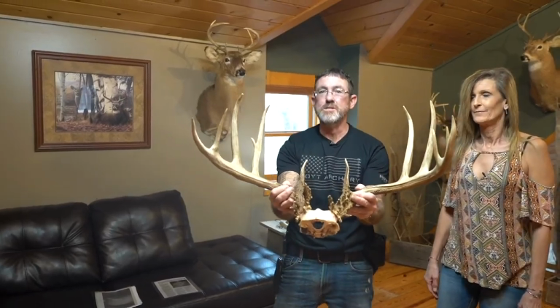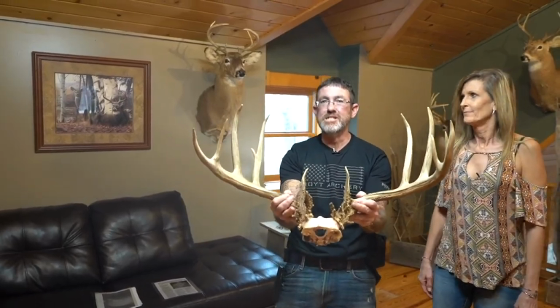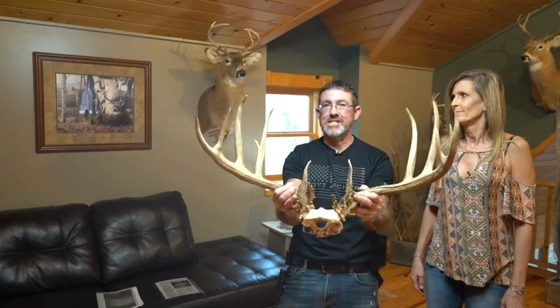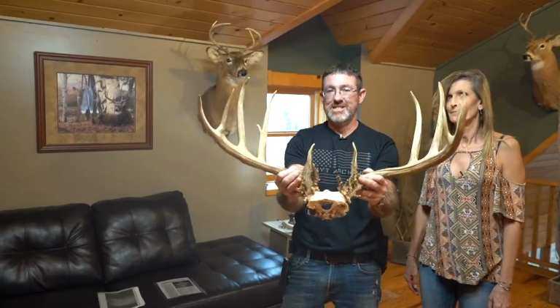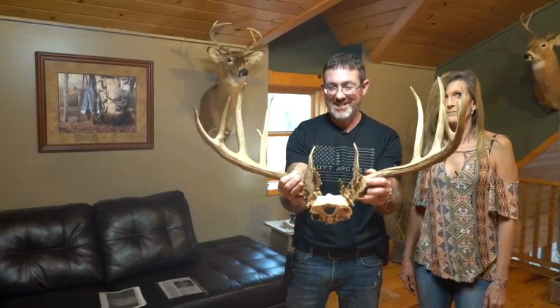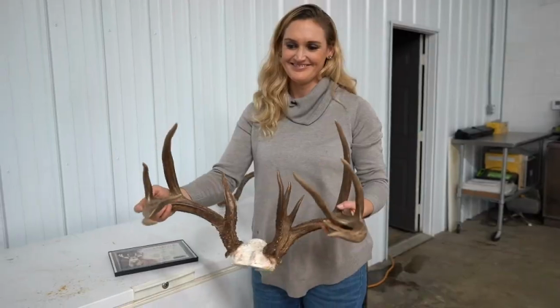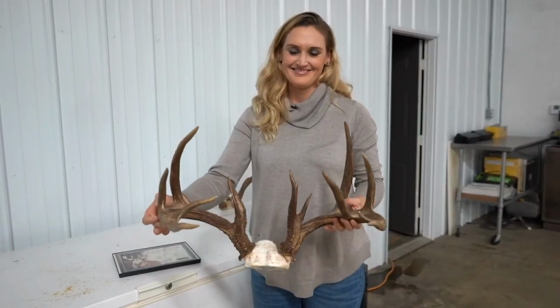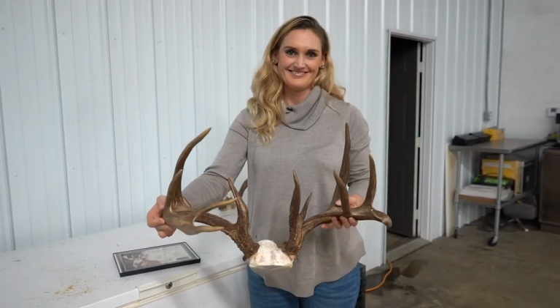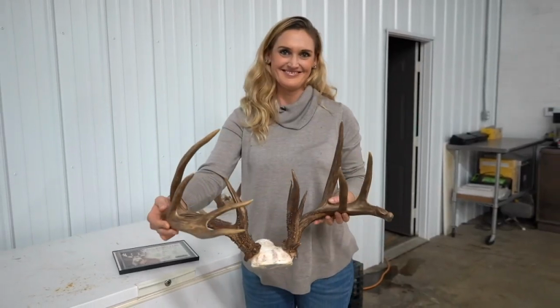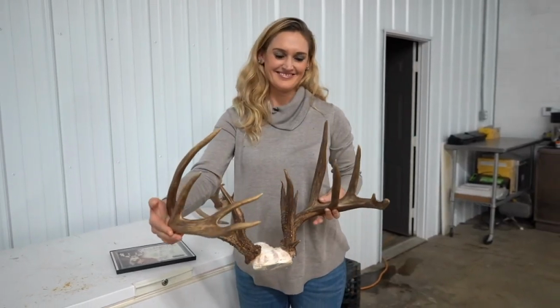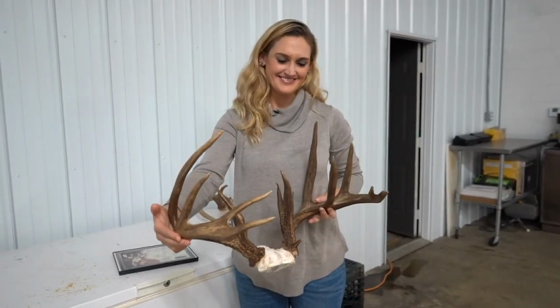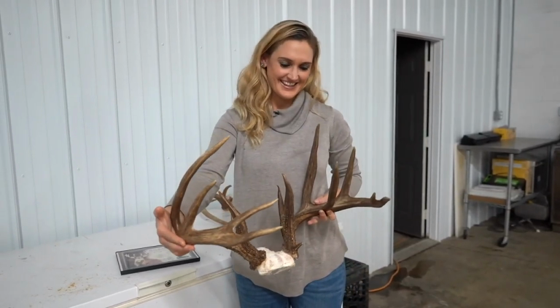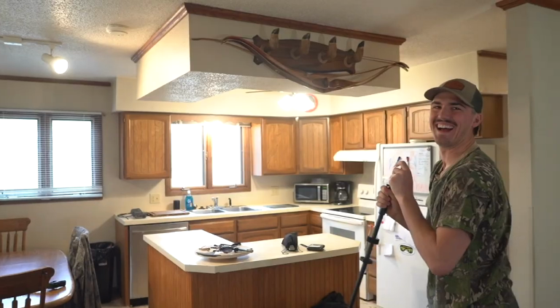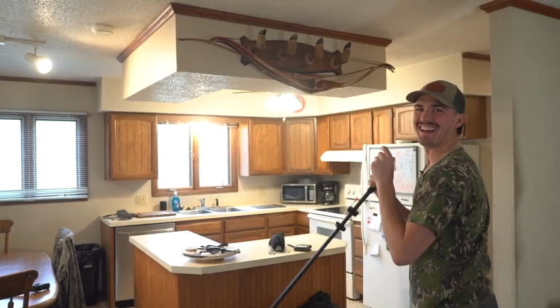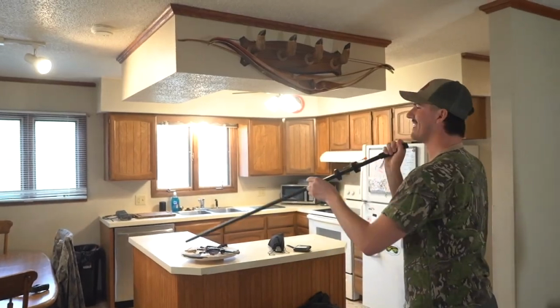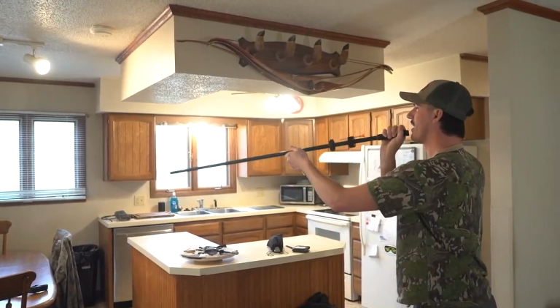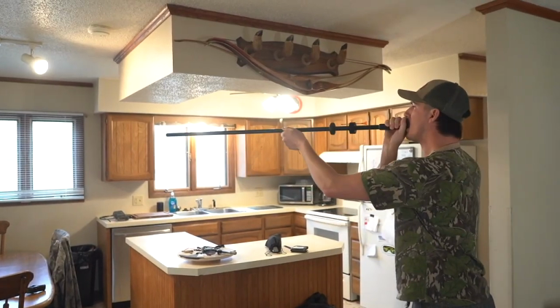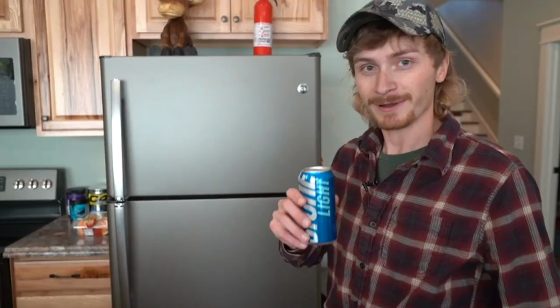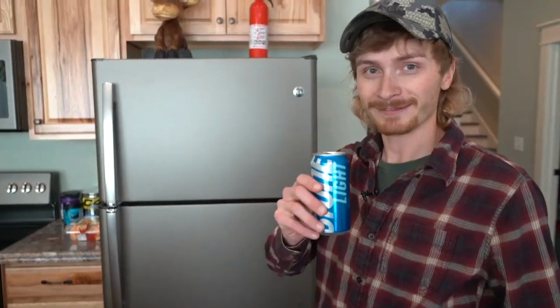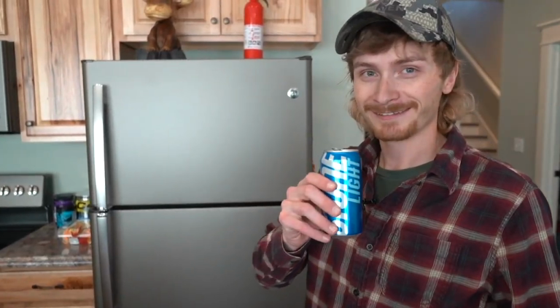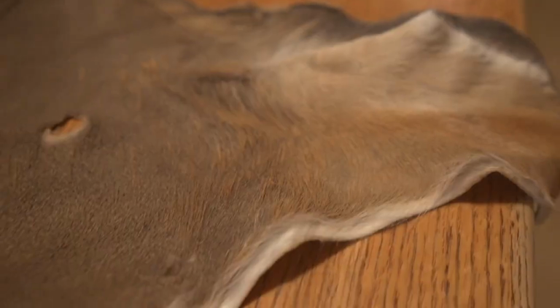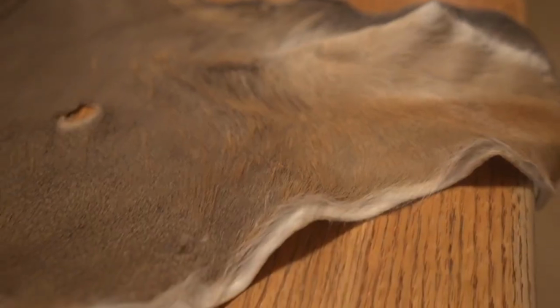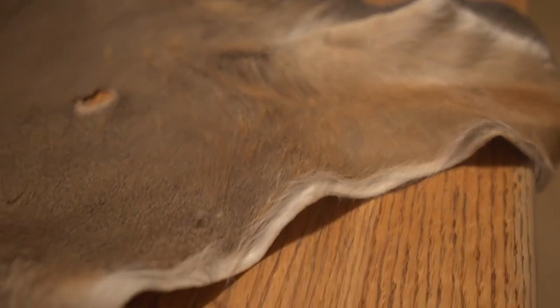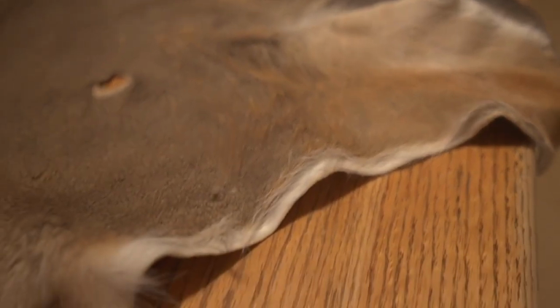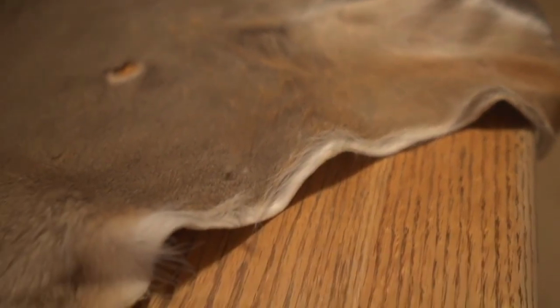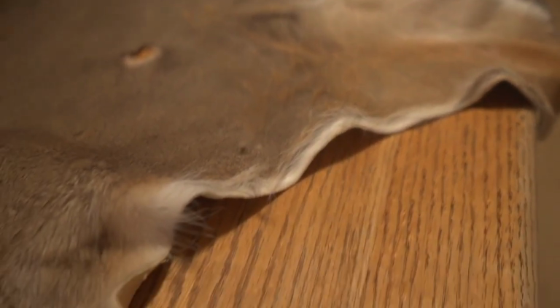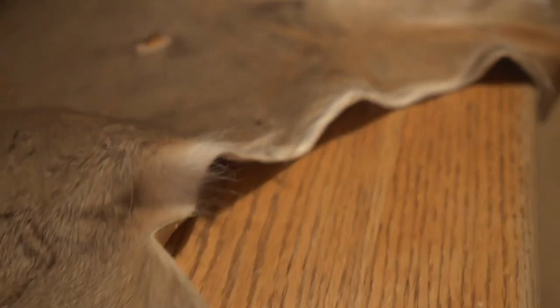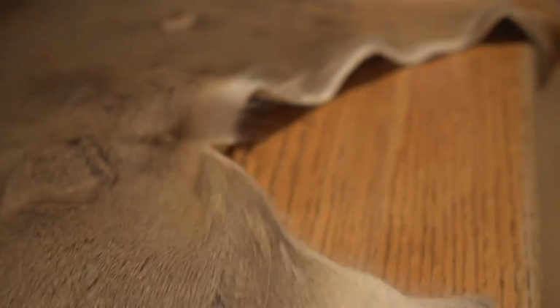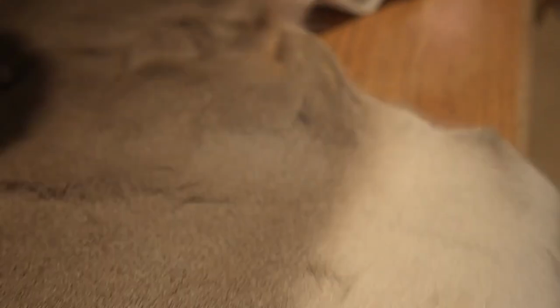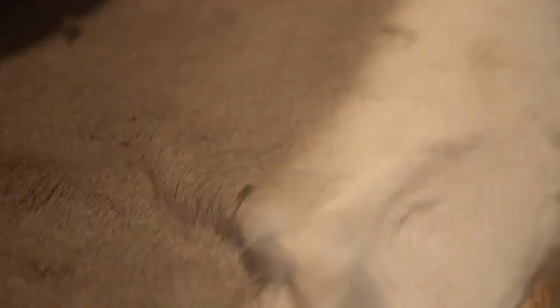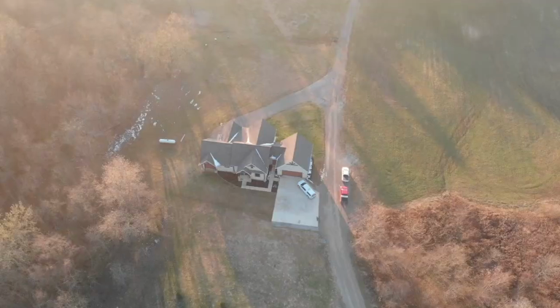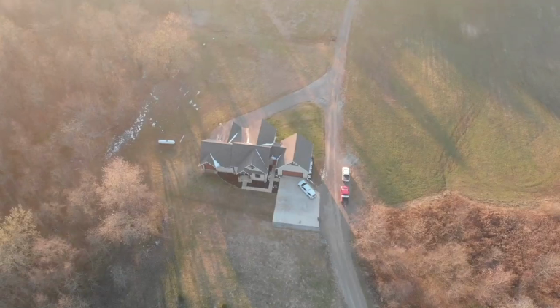From giant bucks, unique racks, and riveting stories, welcome to Whitetail Cribs.